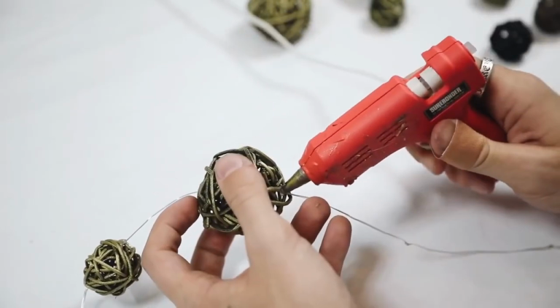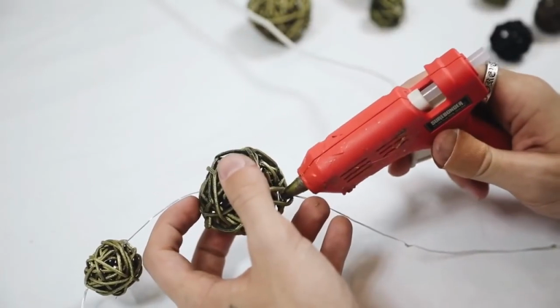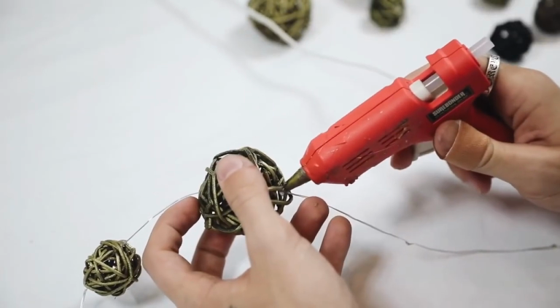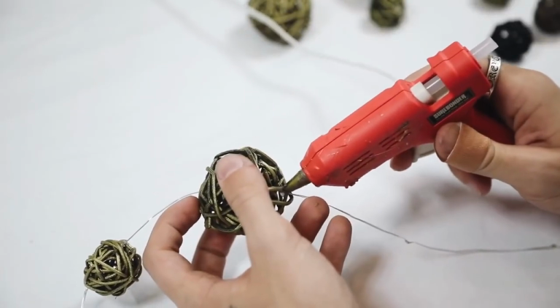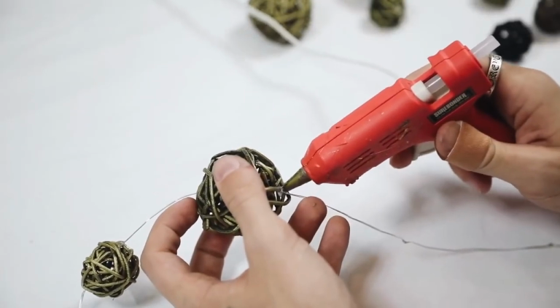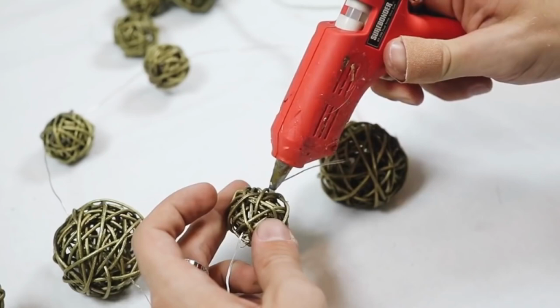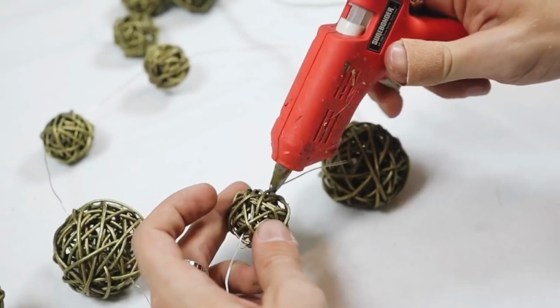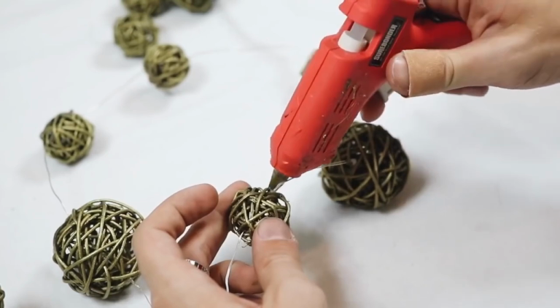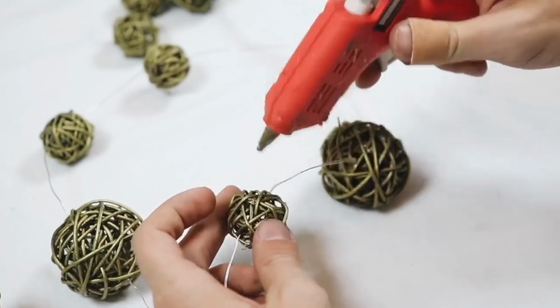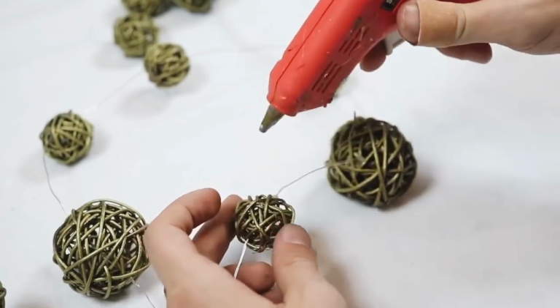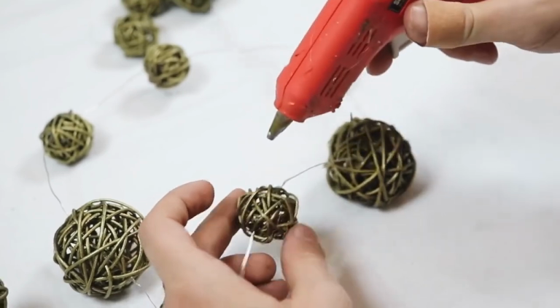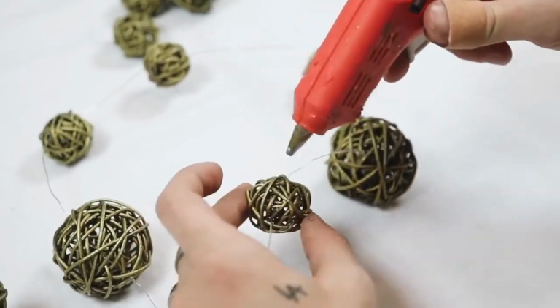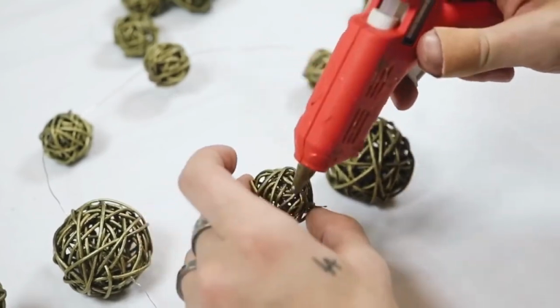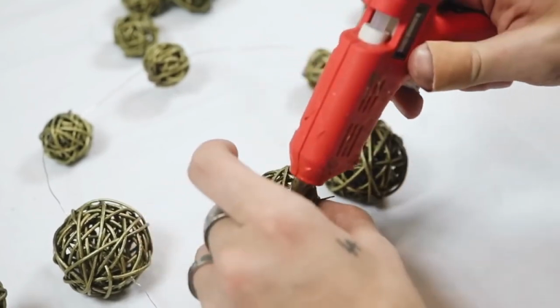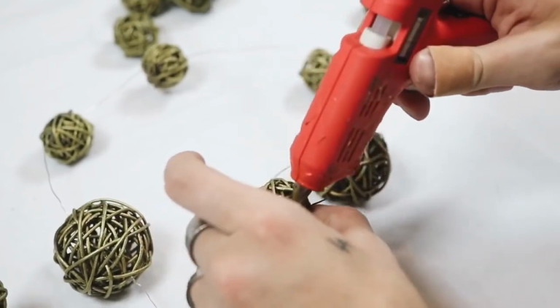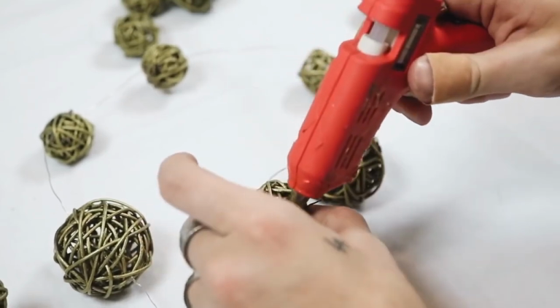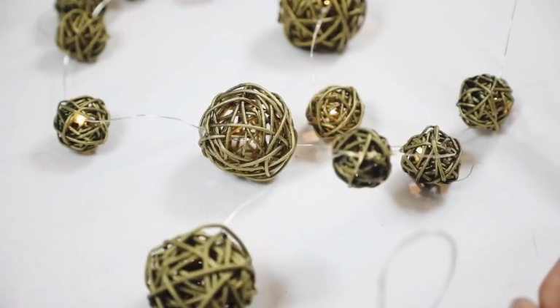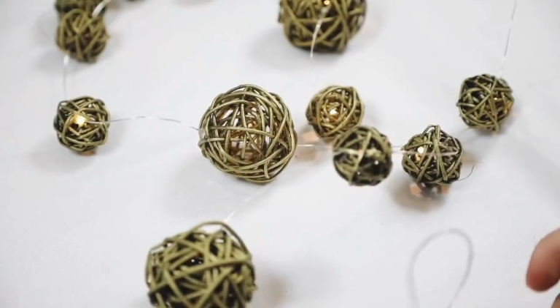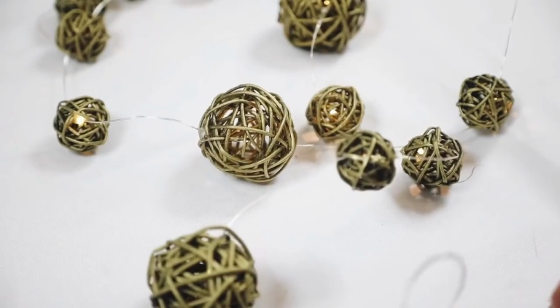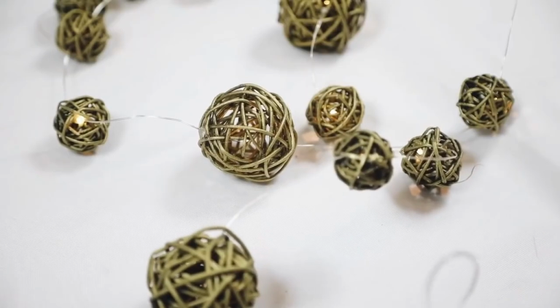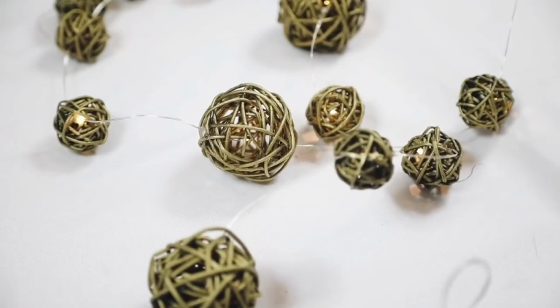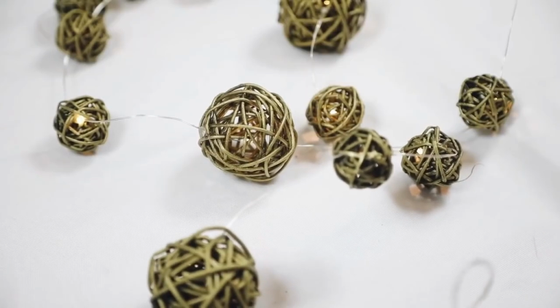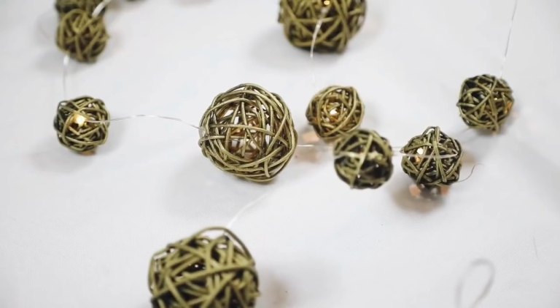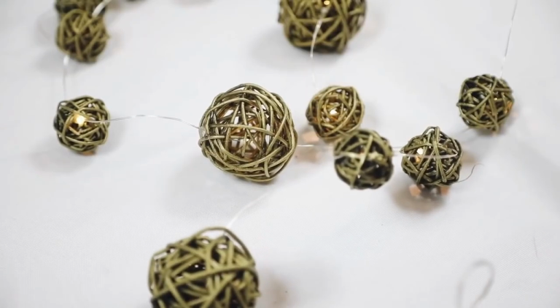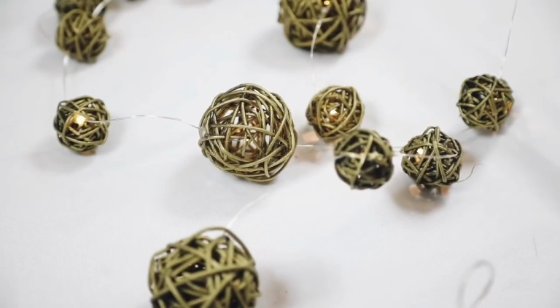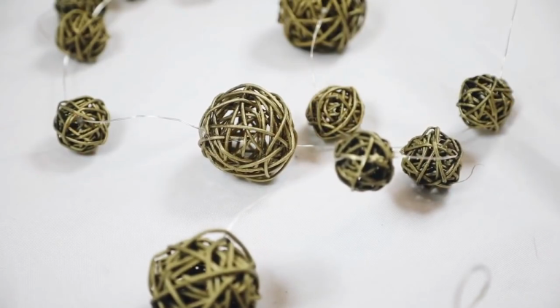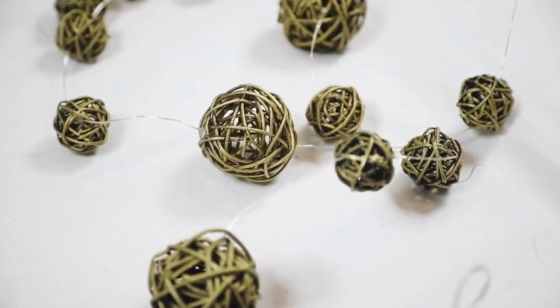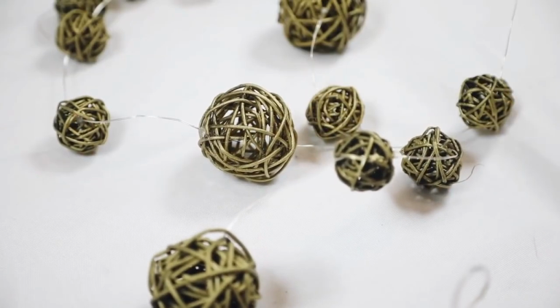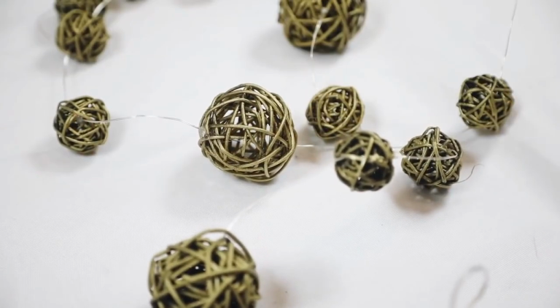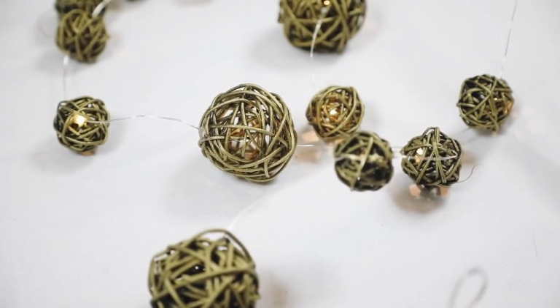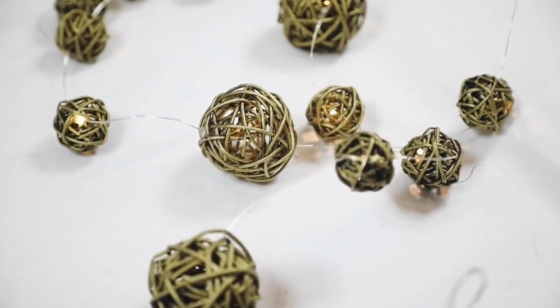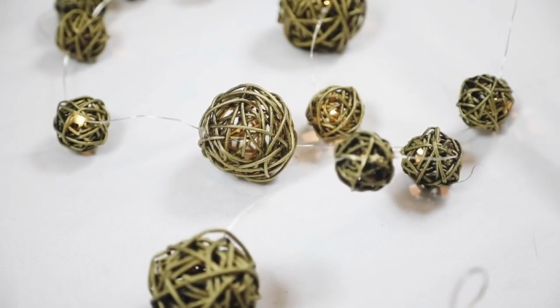Once the light was in position, I added a little bit of hot glue onto either side to hold it into place, and that finishes off your little fairy light strand.